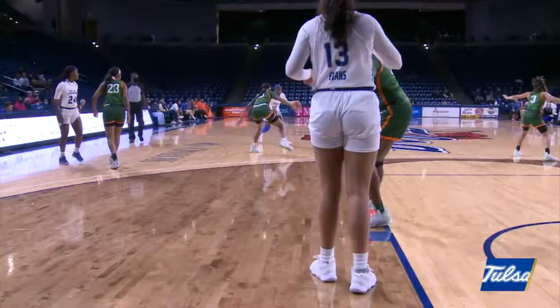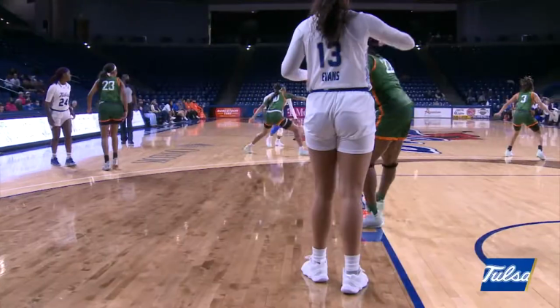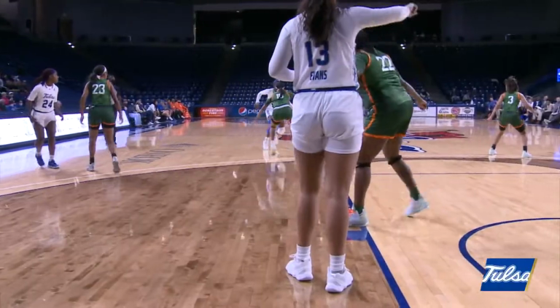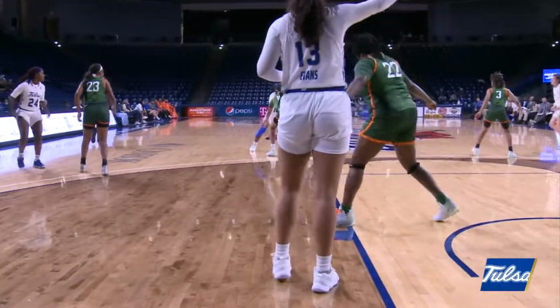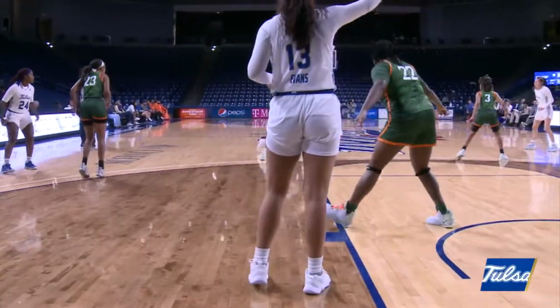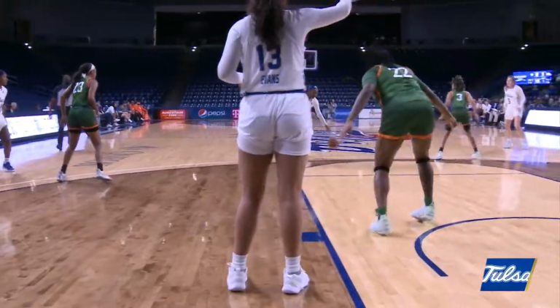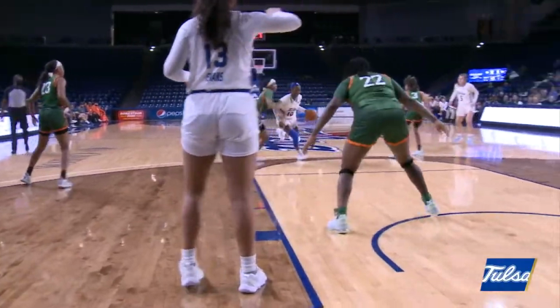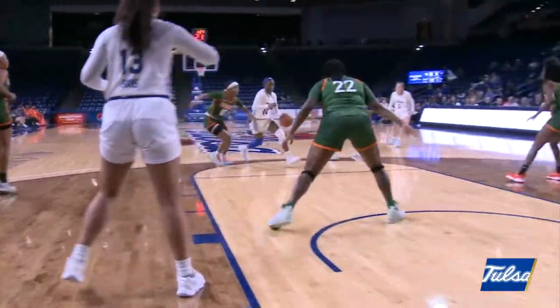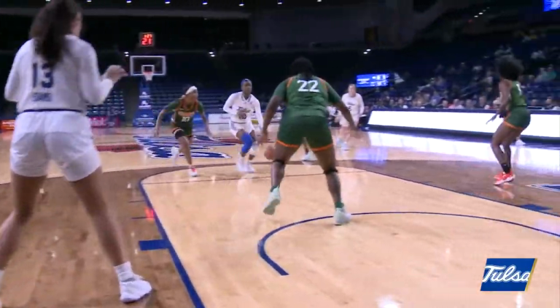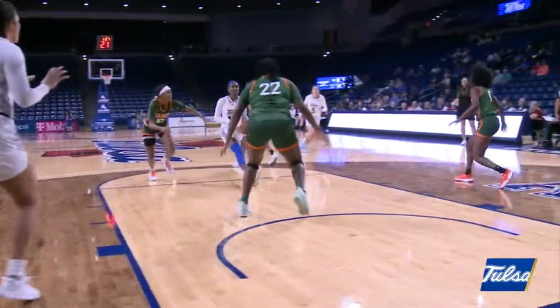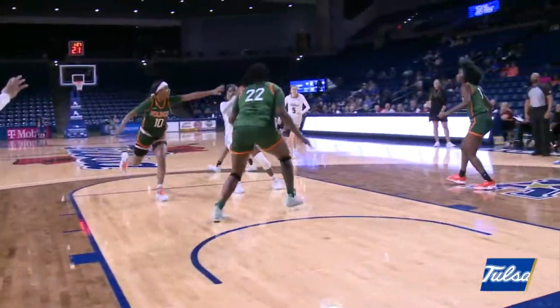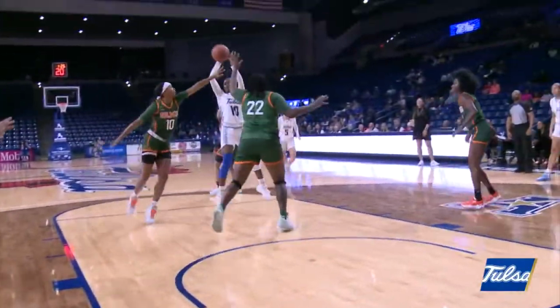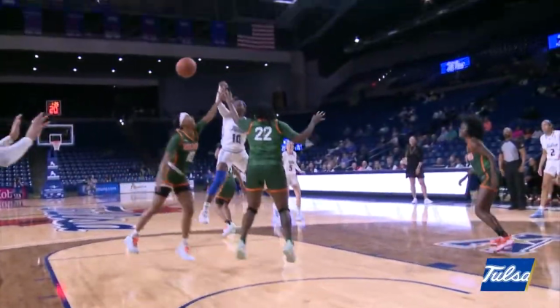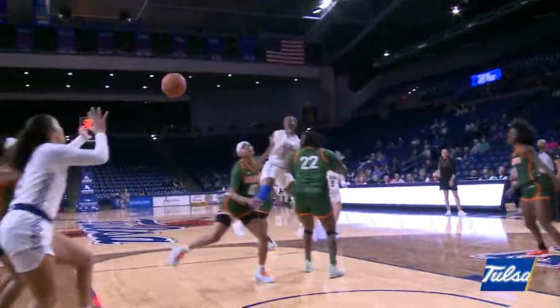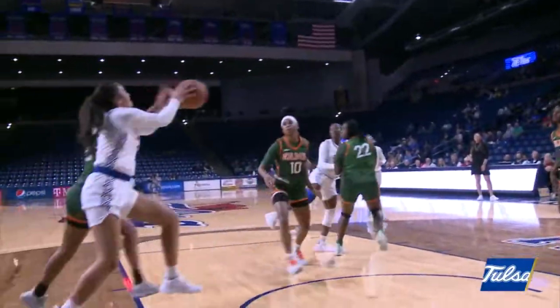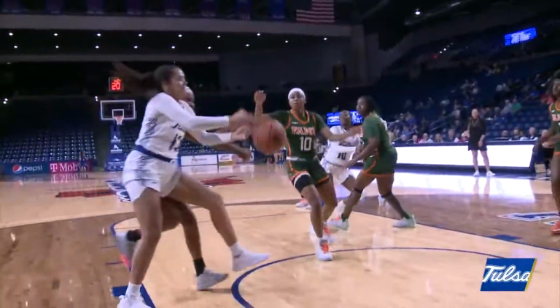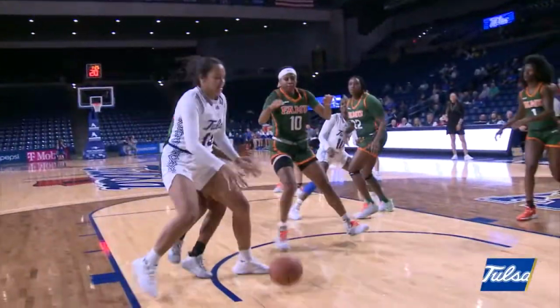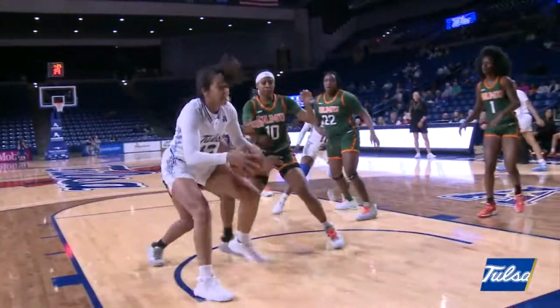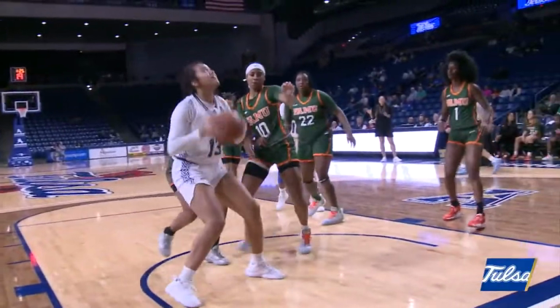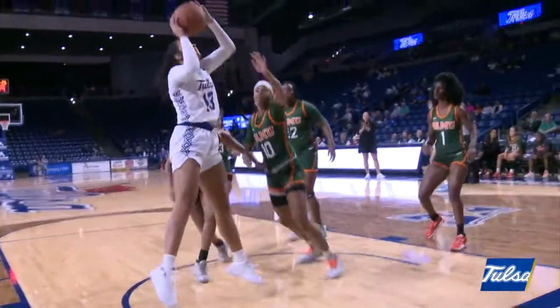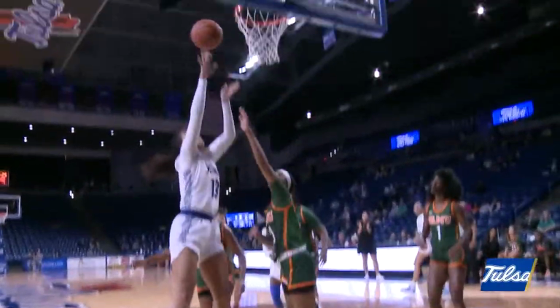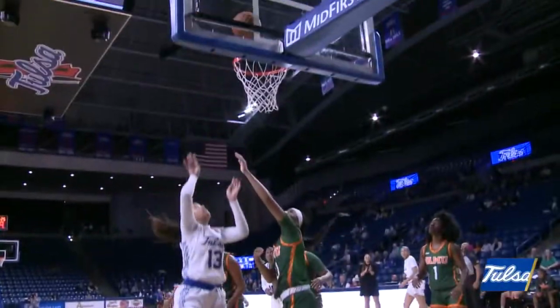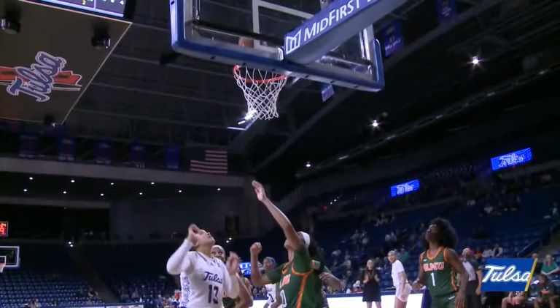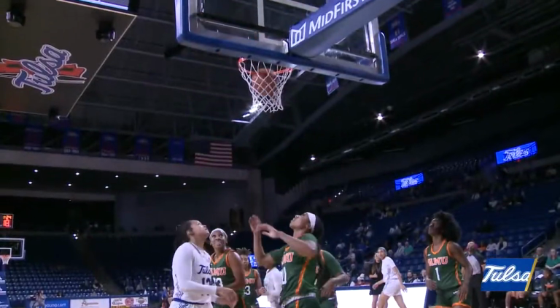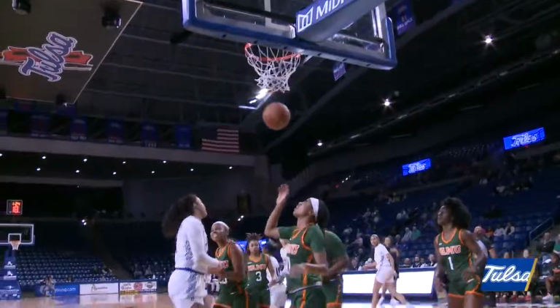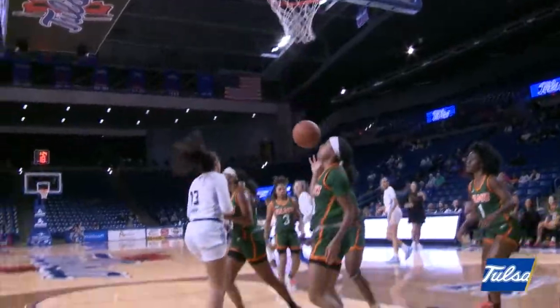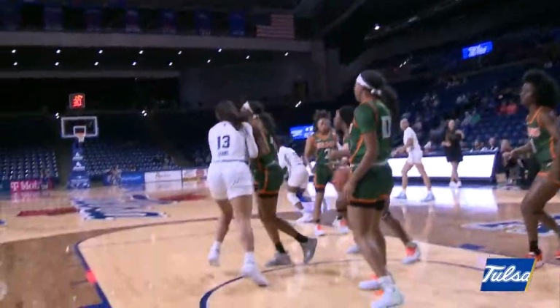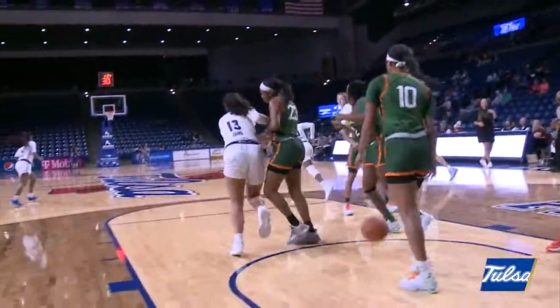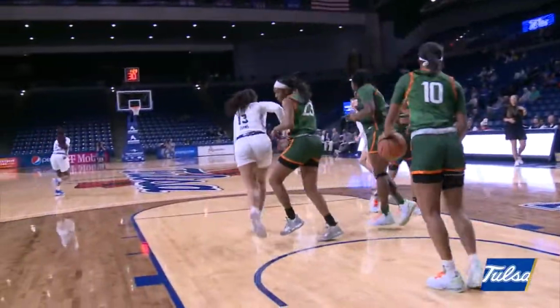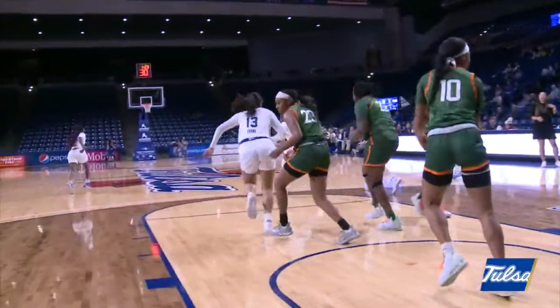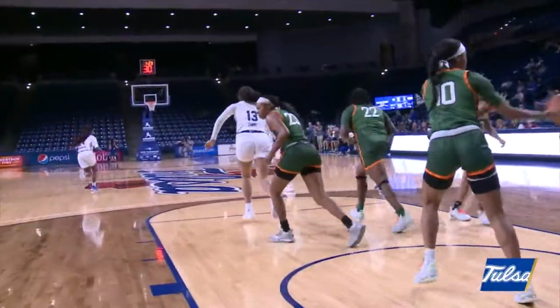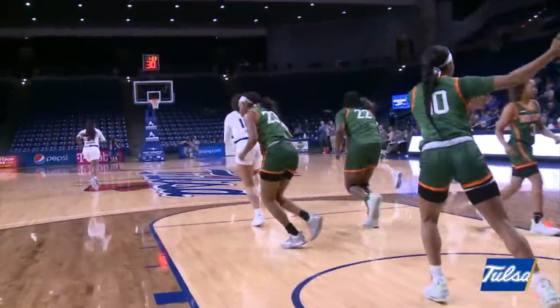The dribble, but doesn't get called on Douglas. Instead she'll just go right around her. Drives, leaves it underneath — good dish.